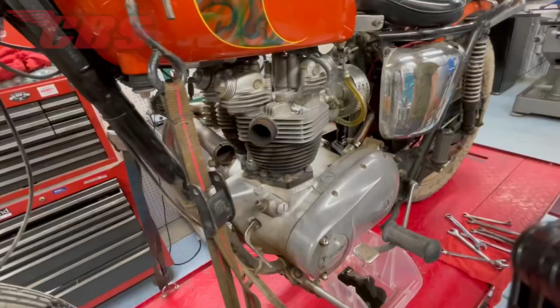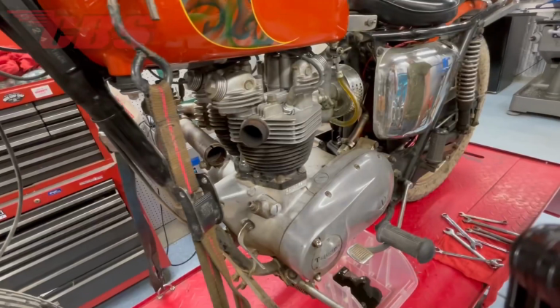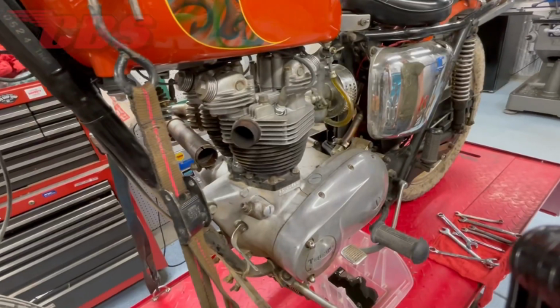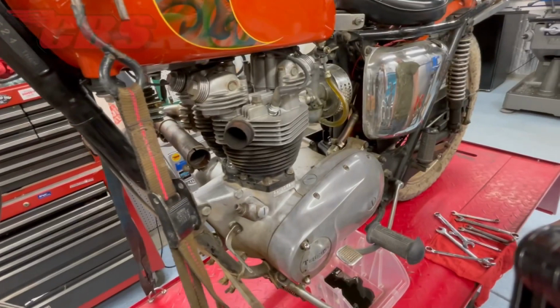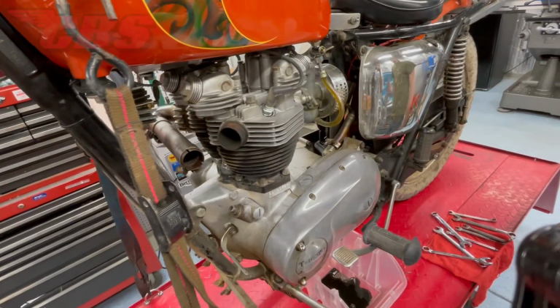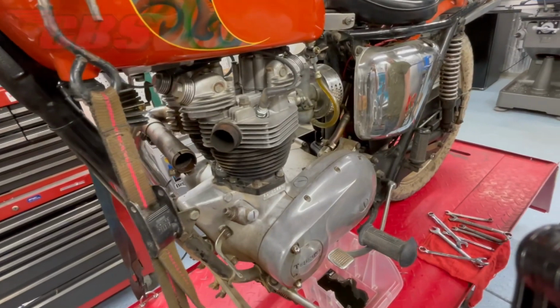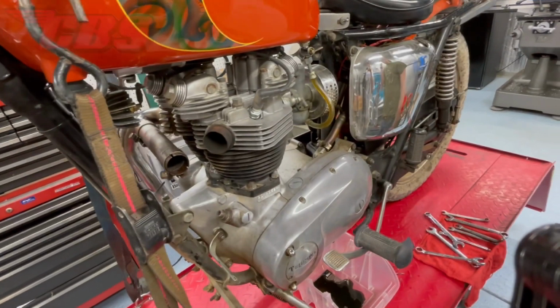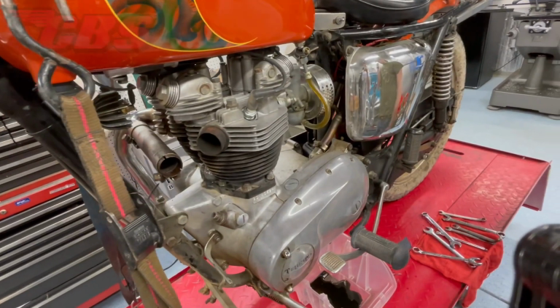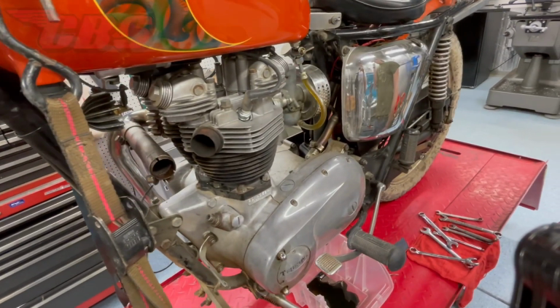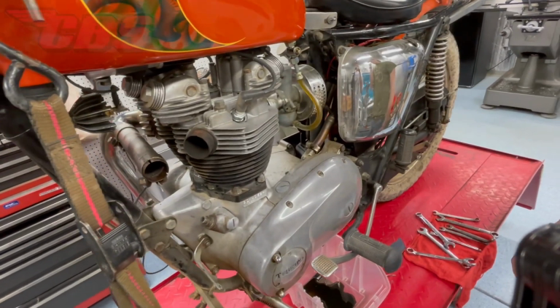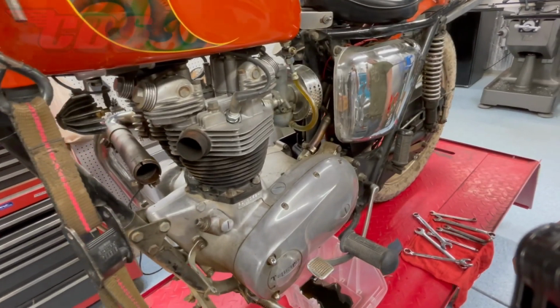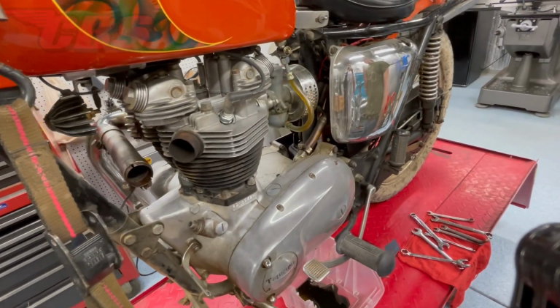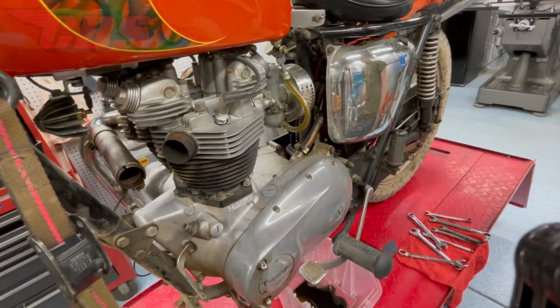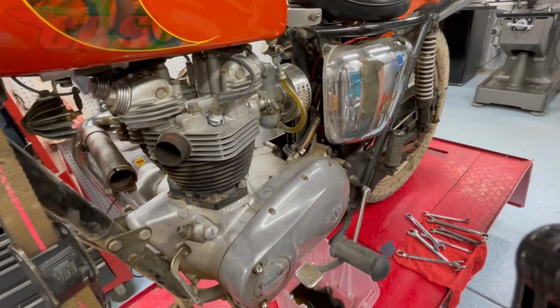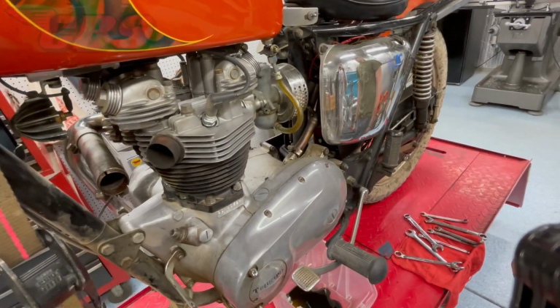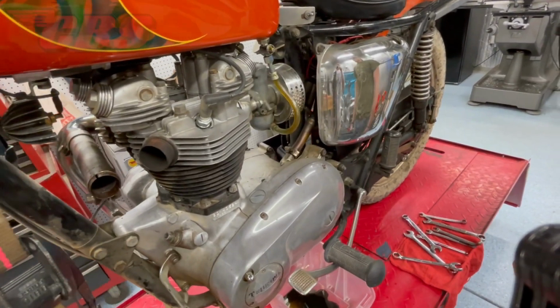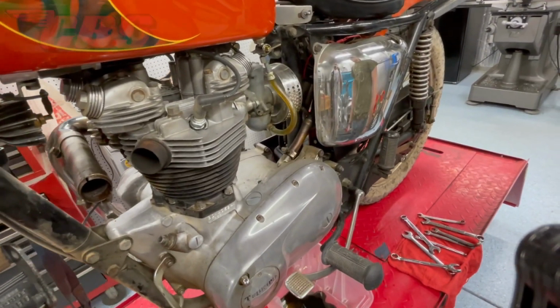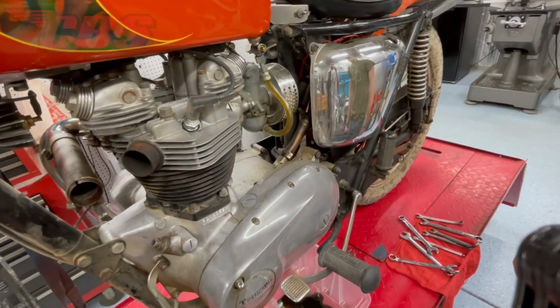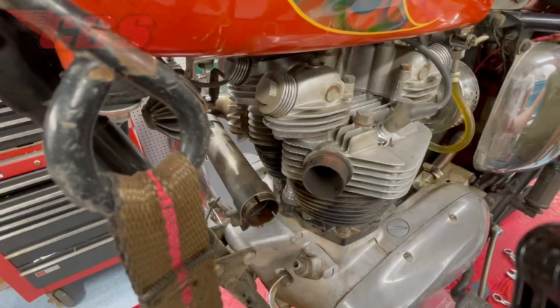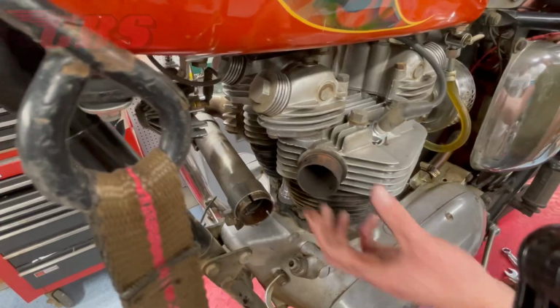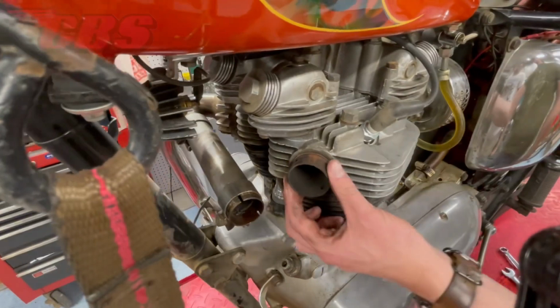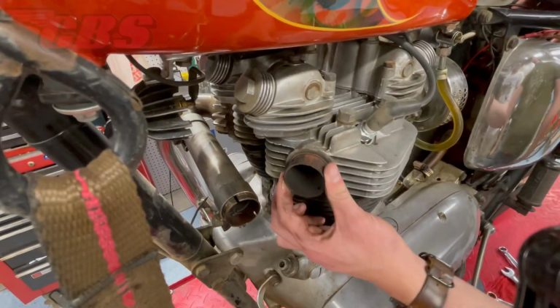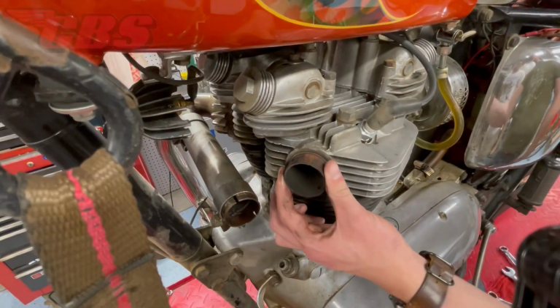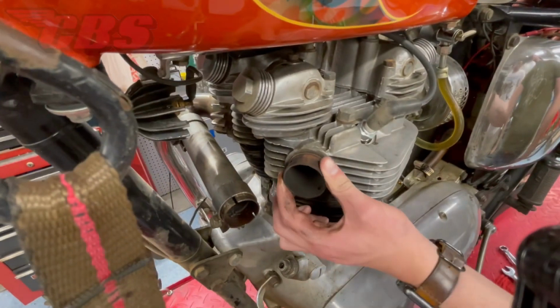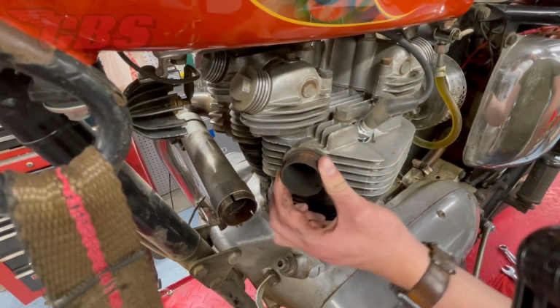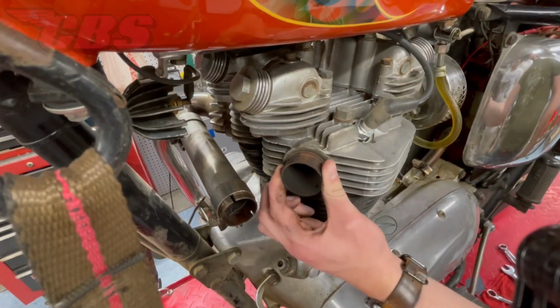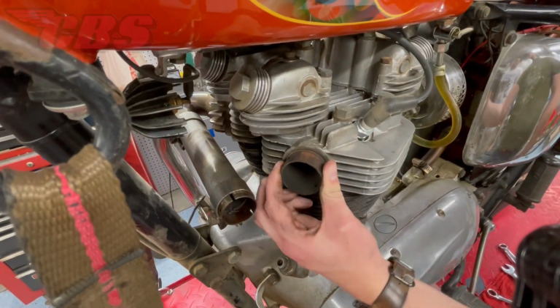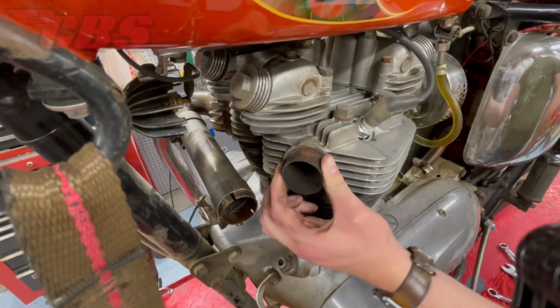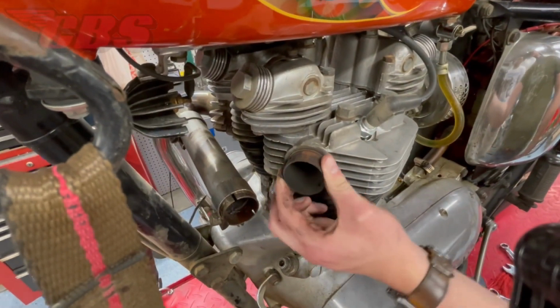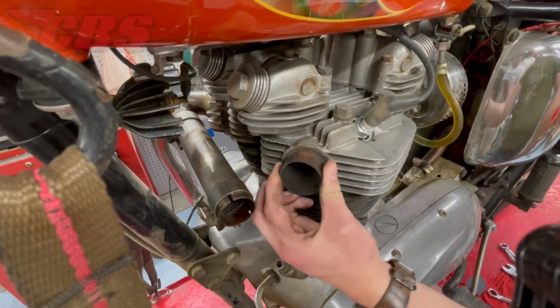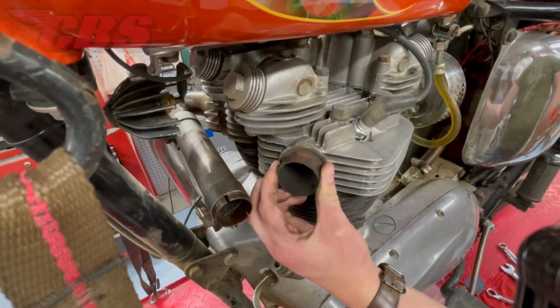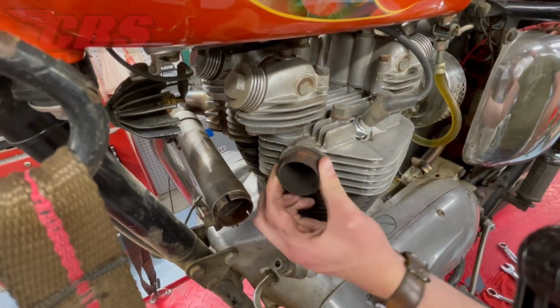With the header pipe and cocktail shaker off, I noticed that the exhaust spigot was a little loose, which is not a big deal because we can tighten that up upon assembly.